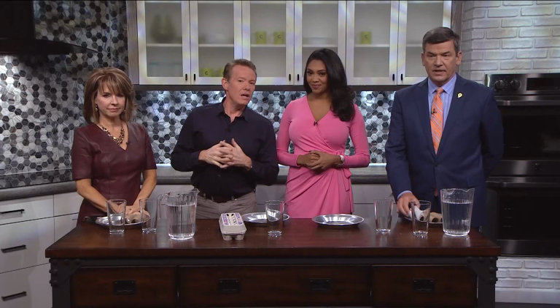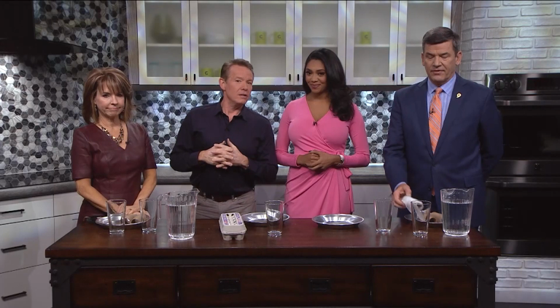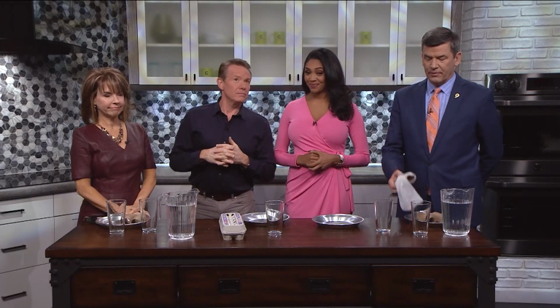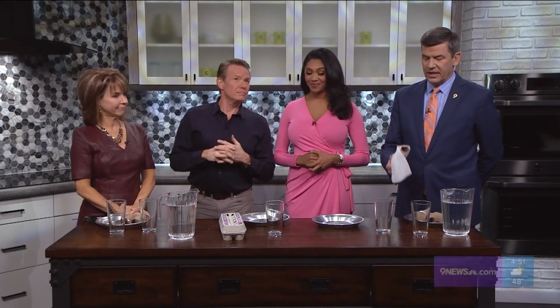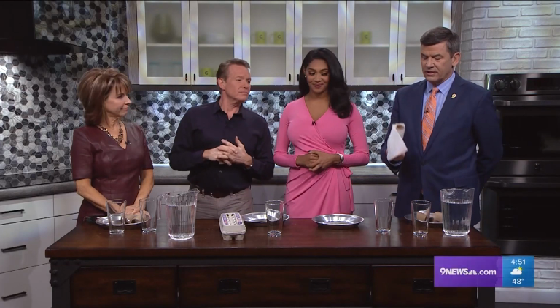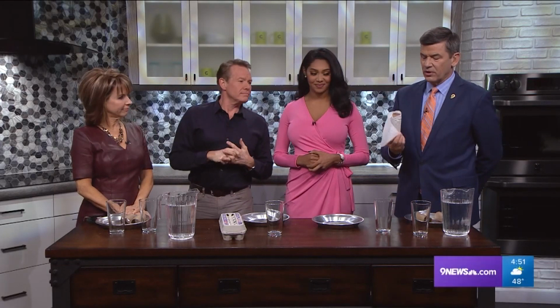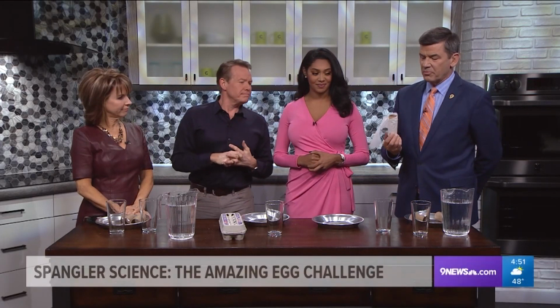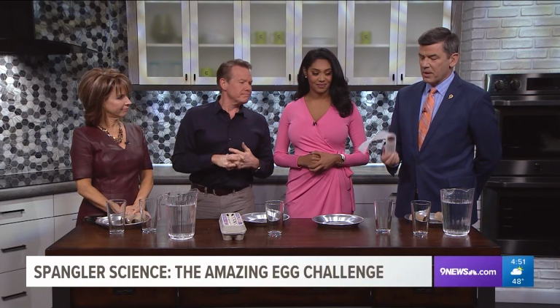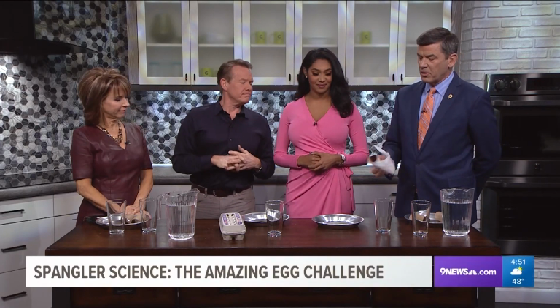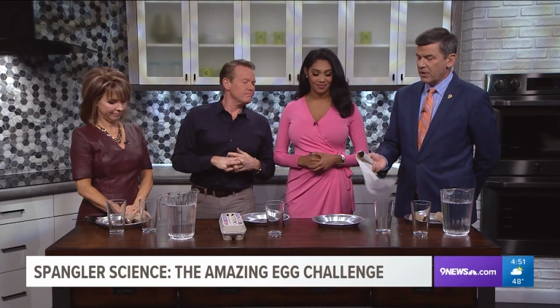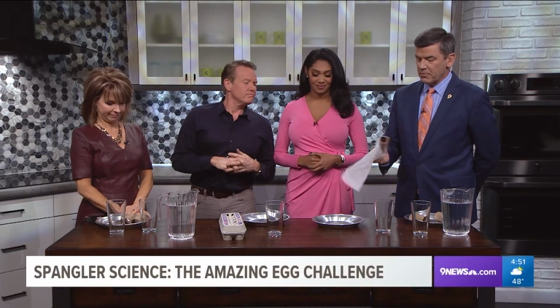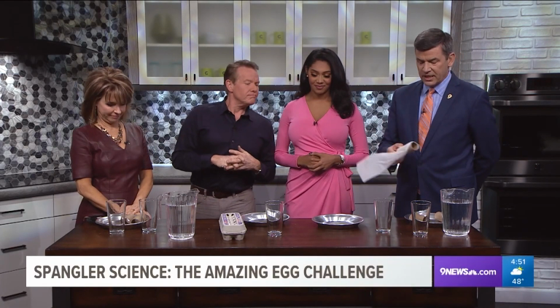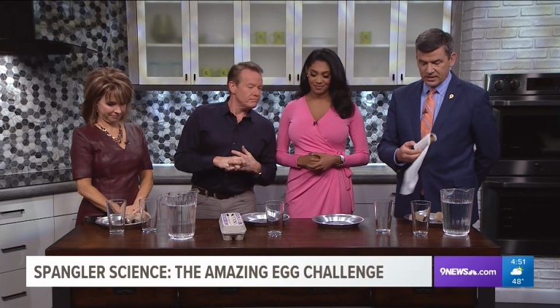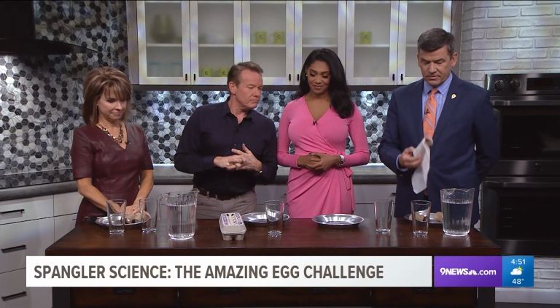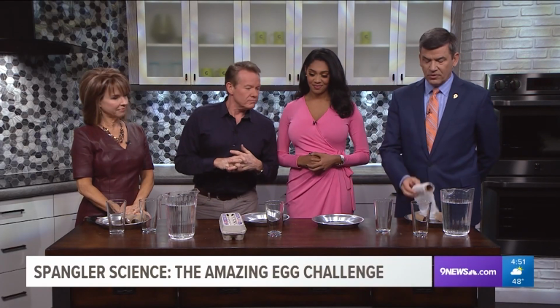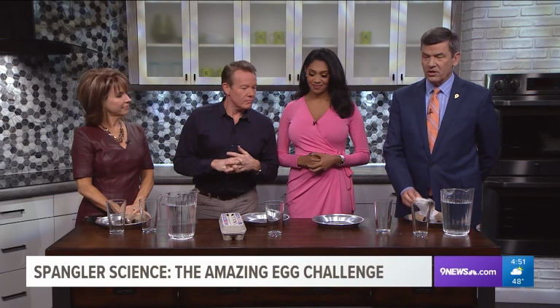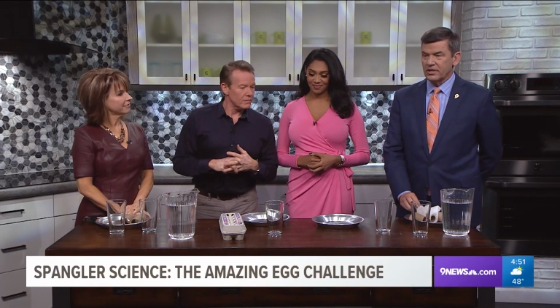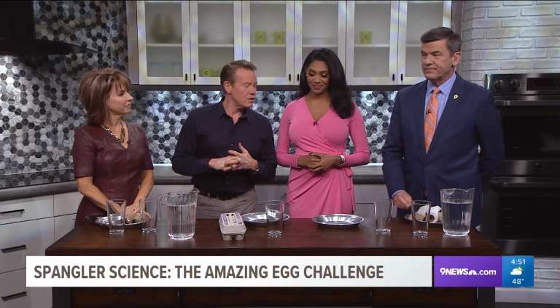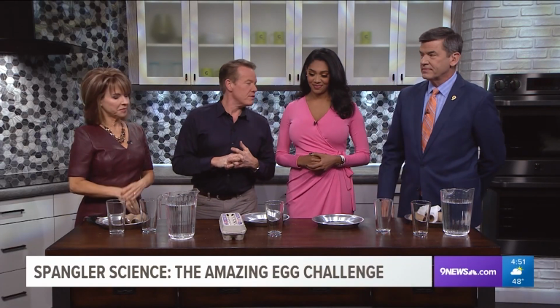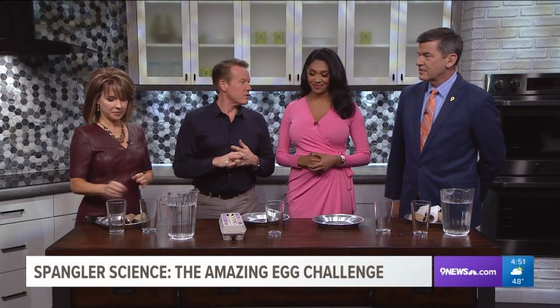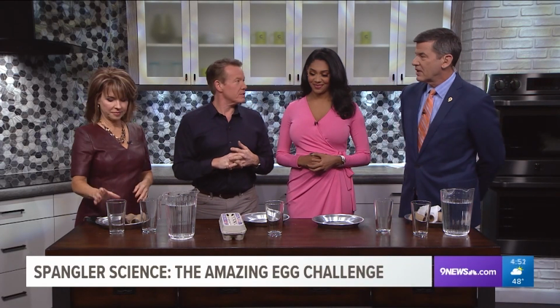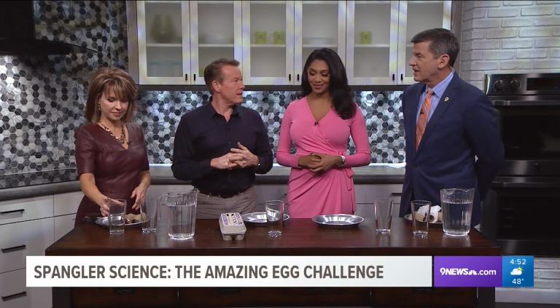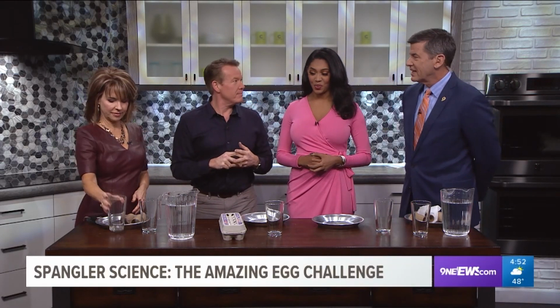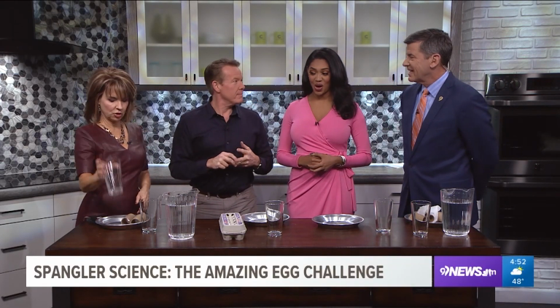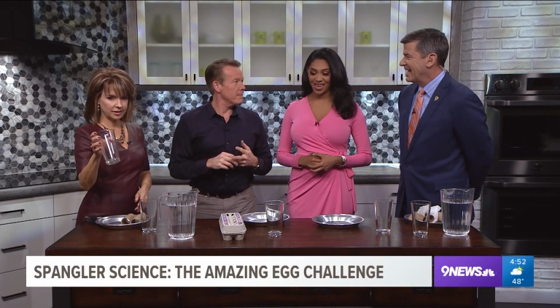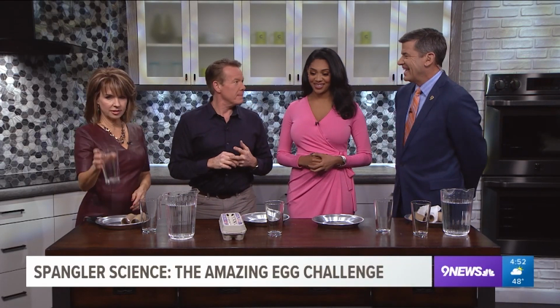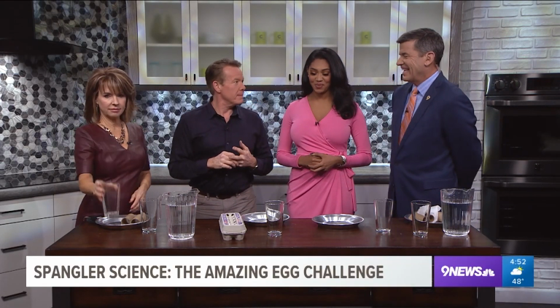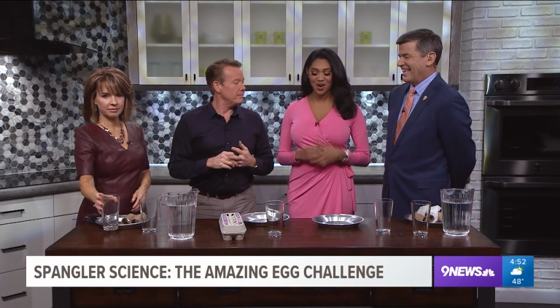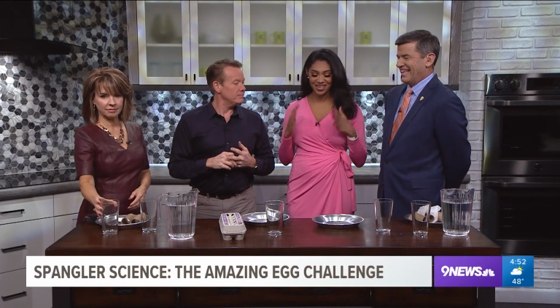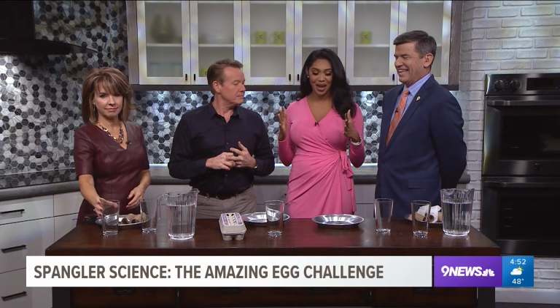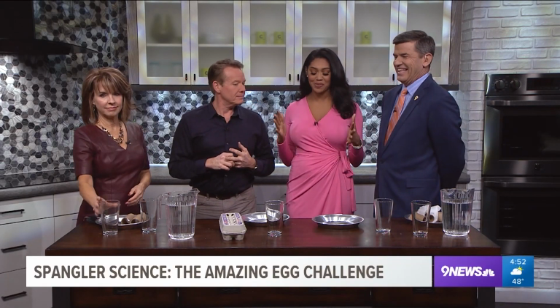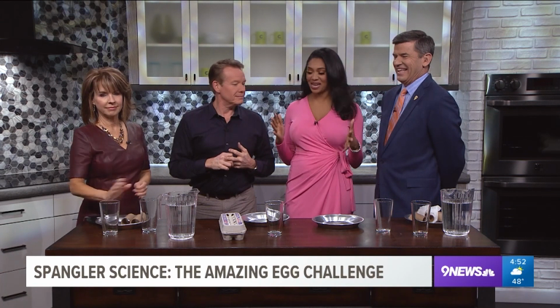Got everything we need: toilet paper, pie plates, we're all good. You have insurance, right? Raw eggs? What is happening?